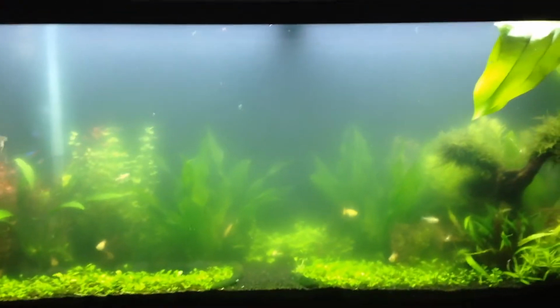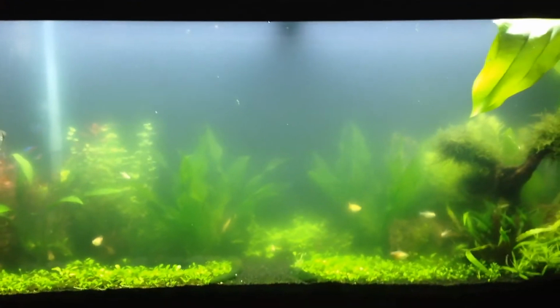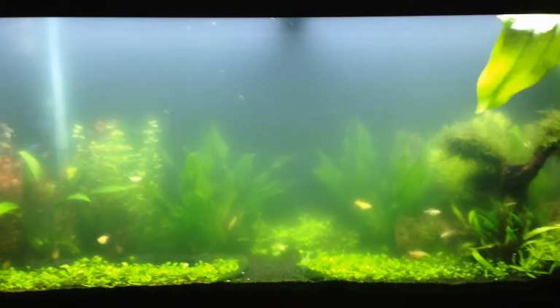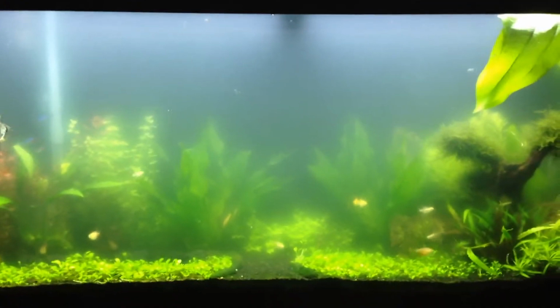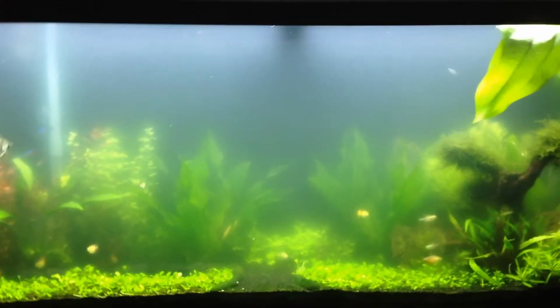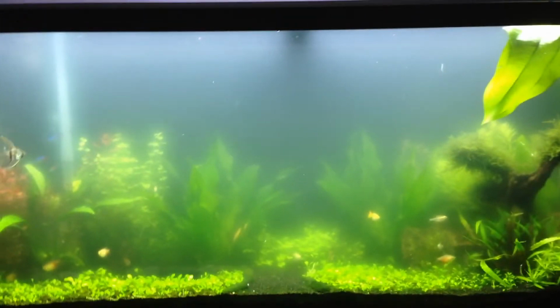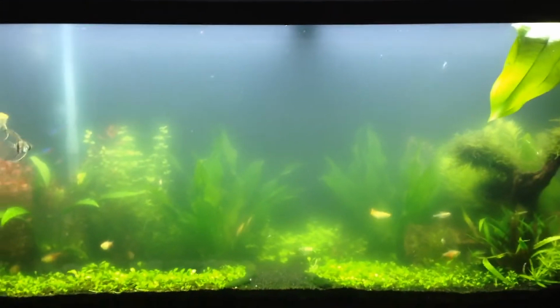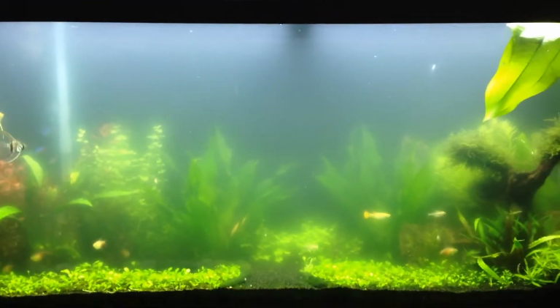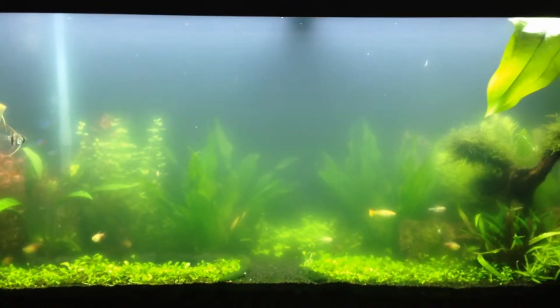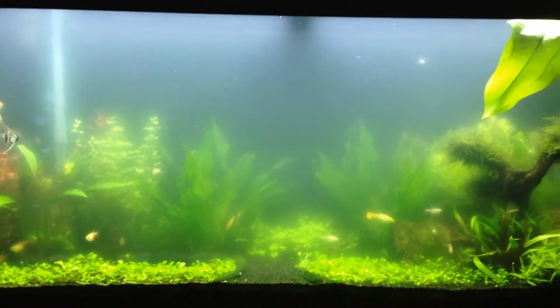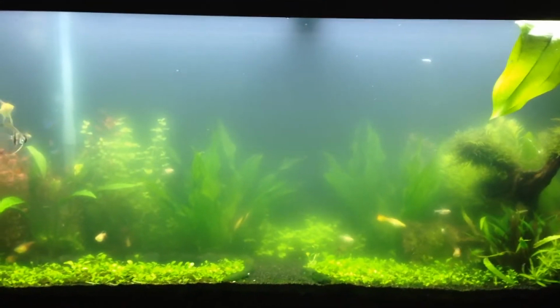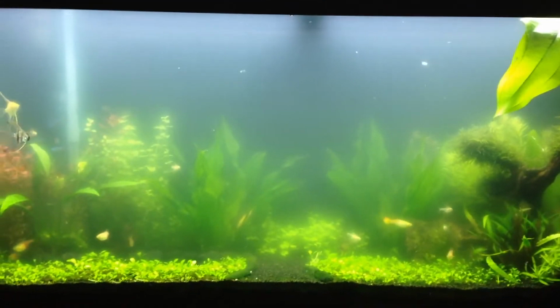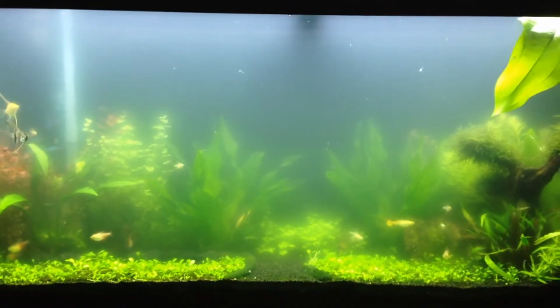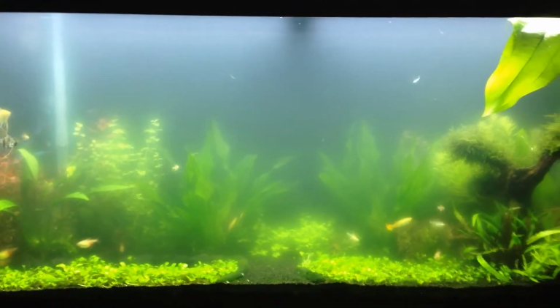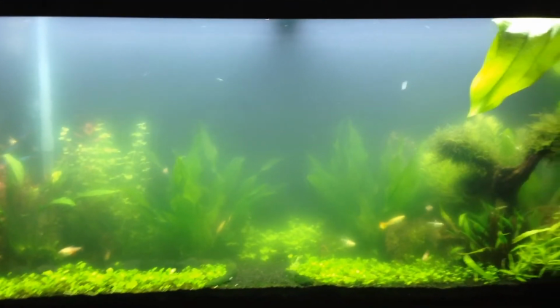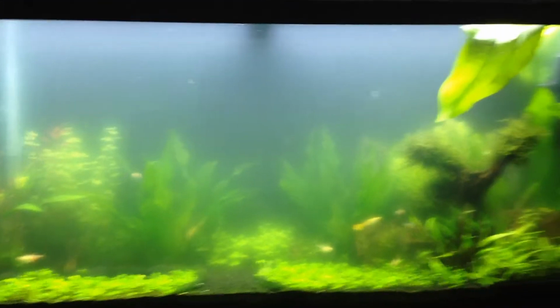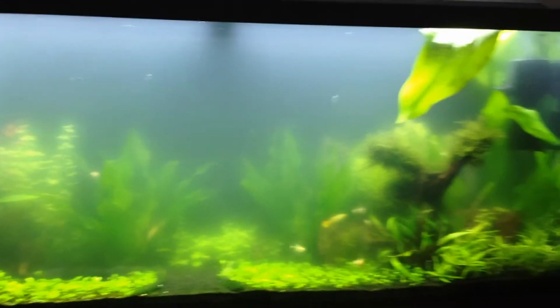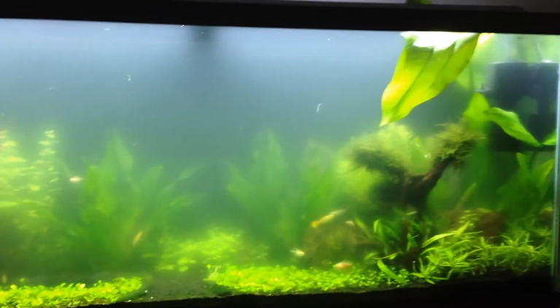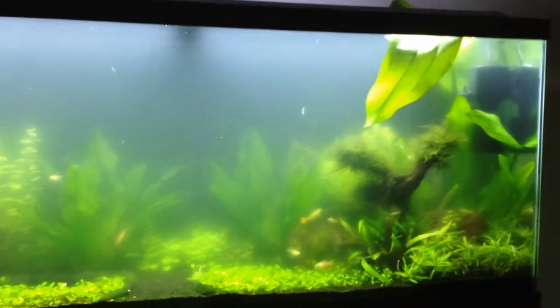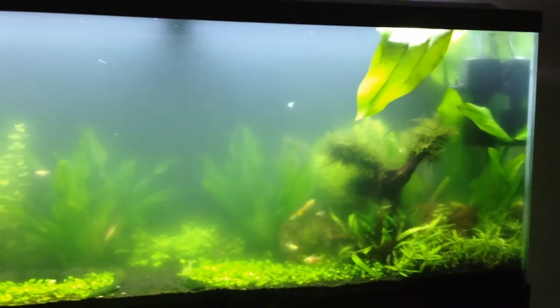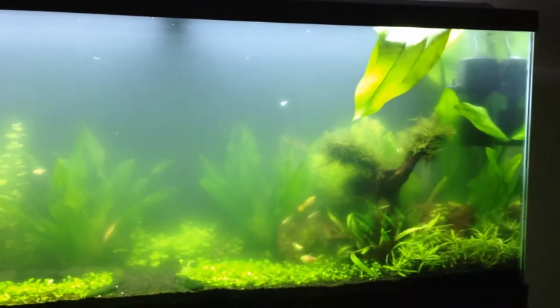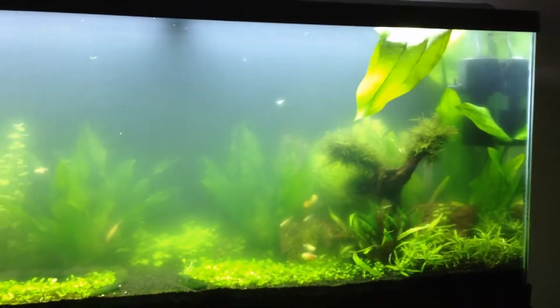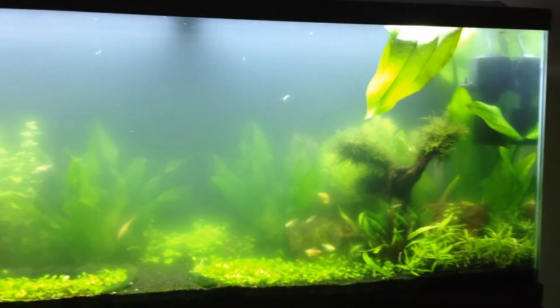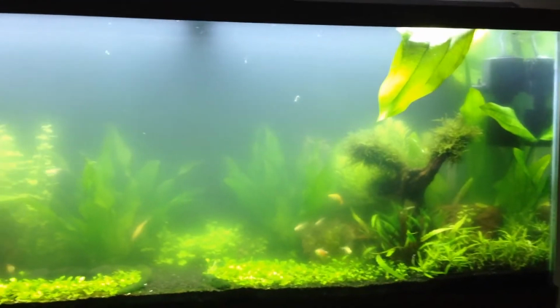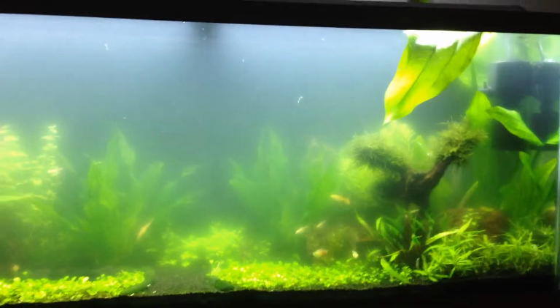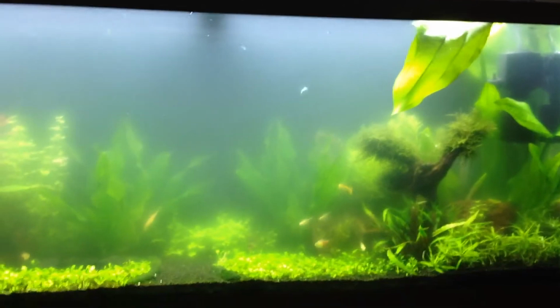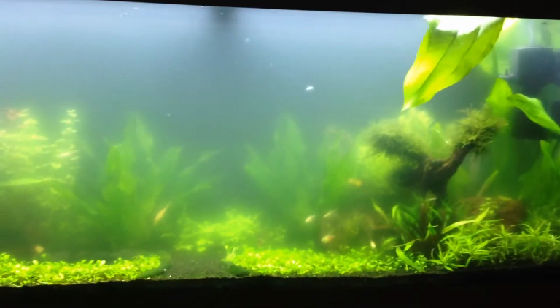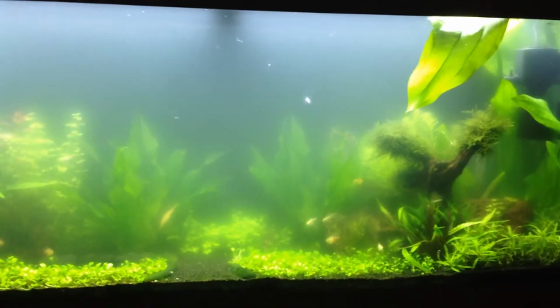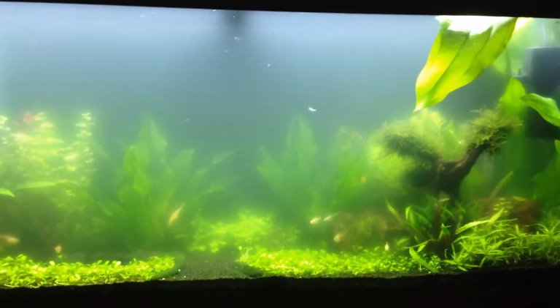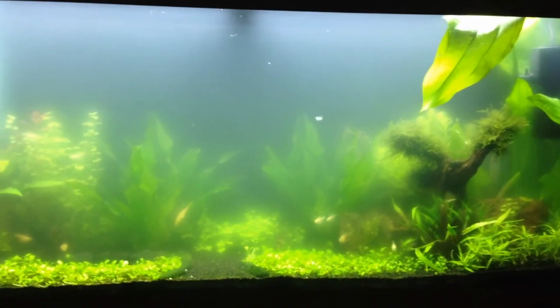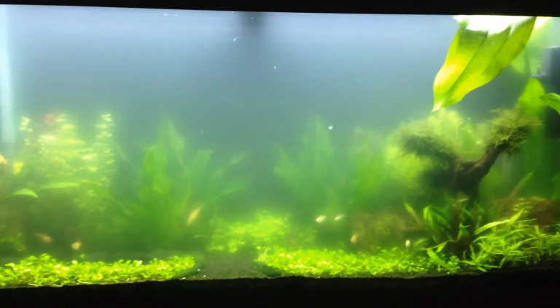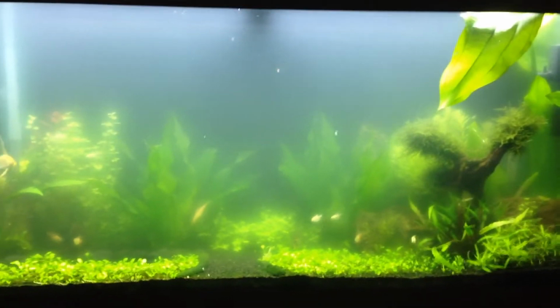Hey YouTube! Today I'm gonna do a quick video to update about my 55 gallon.